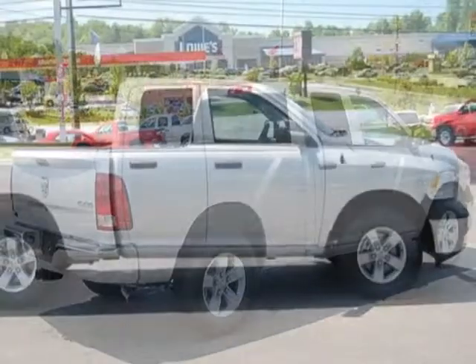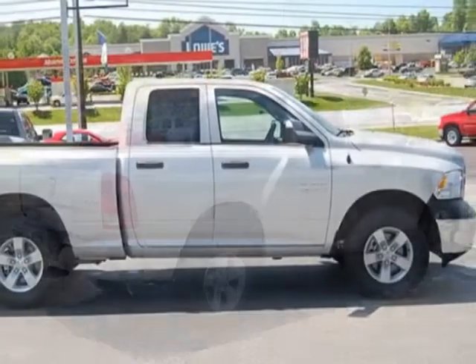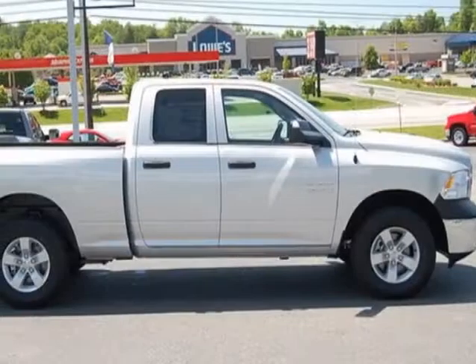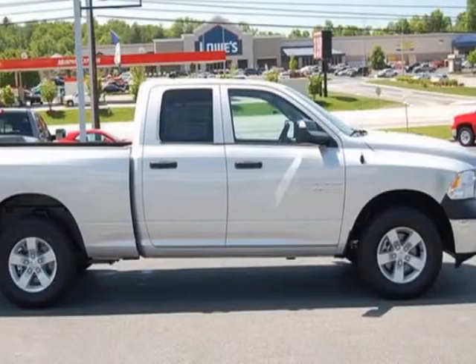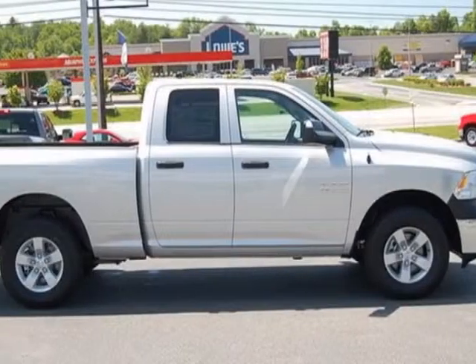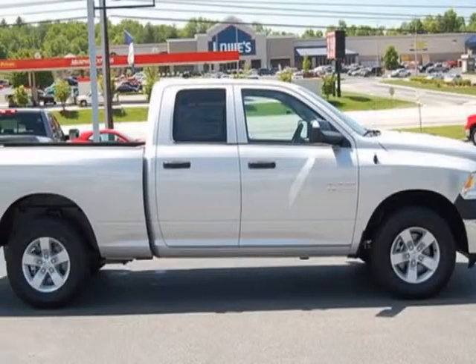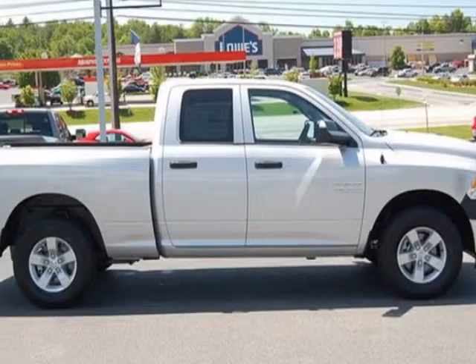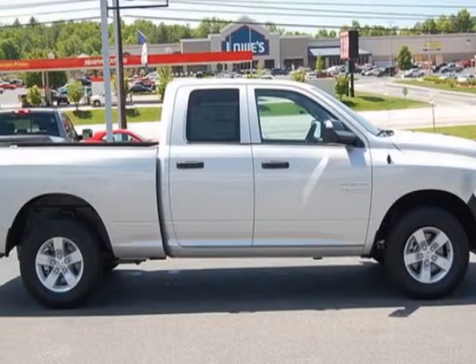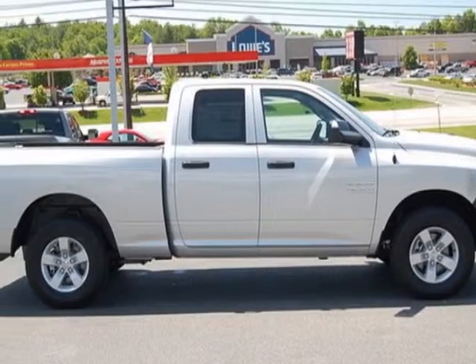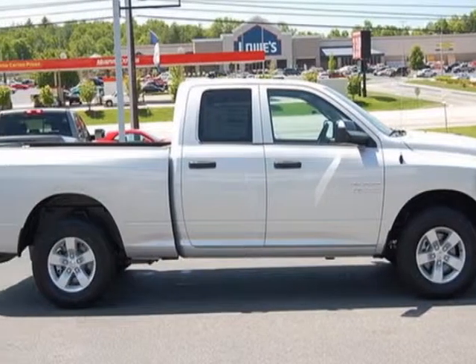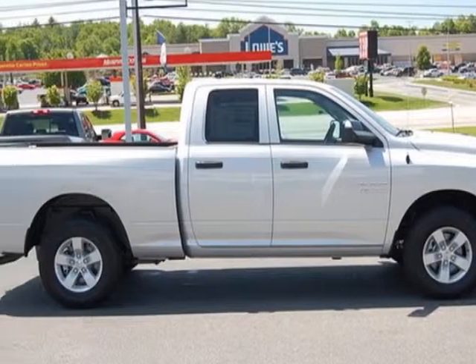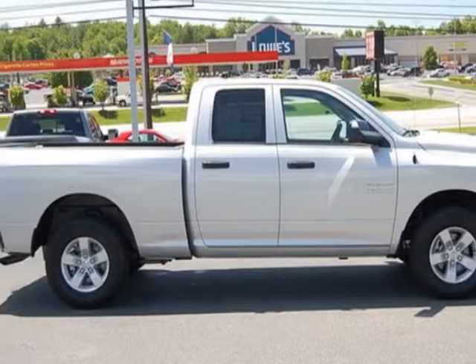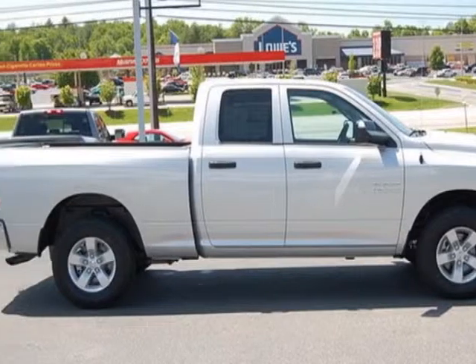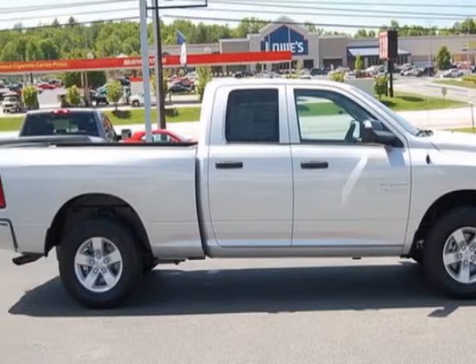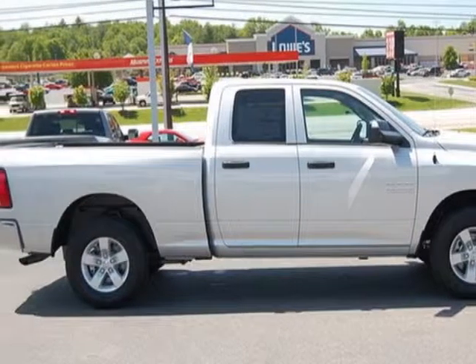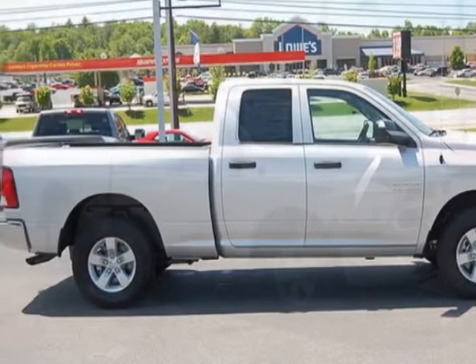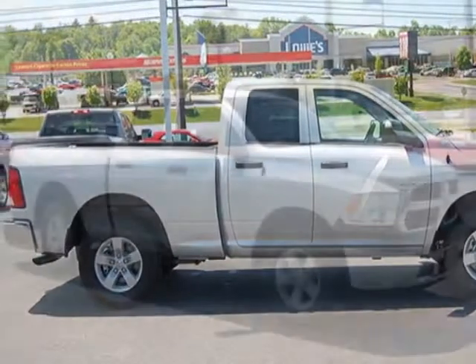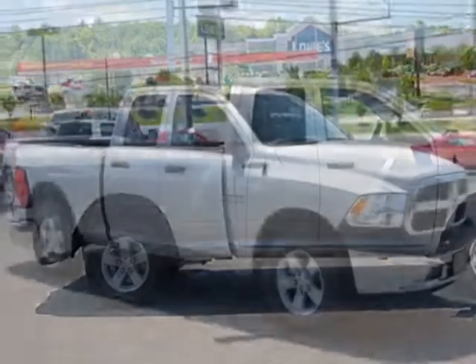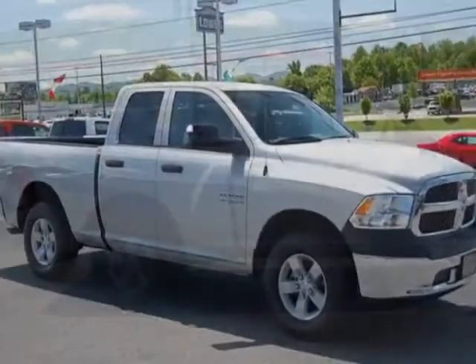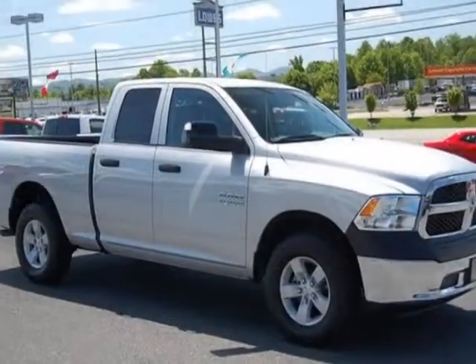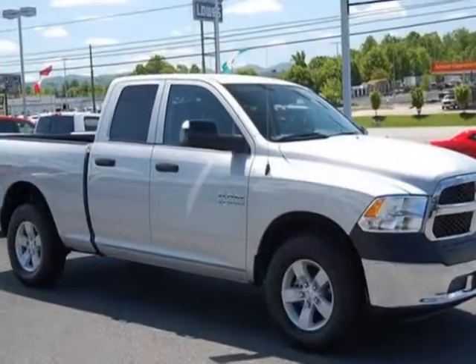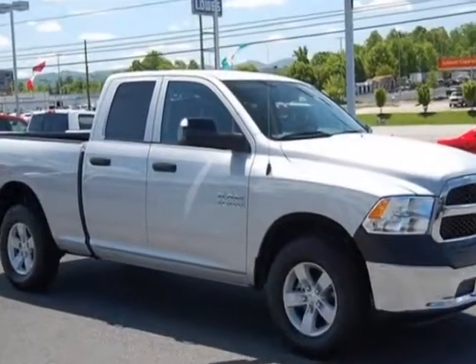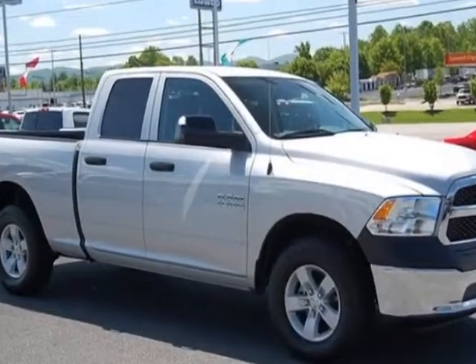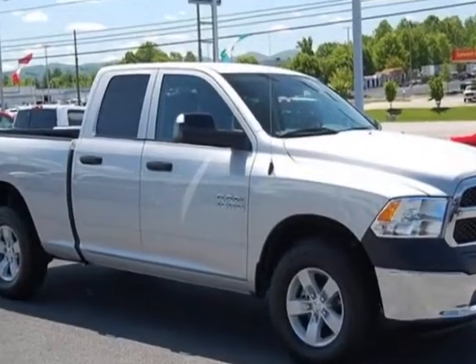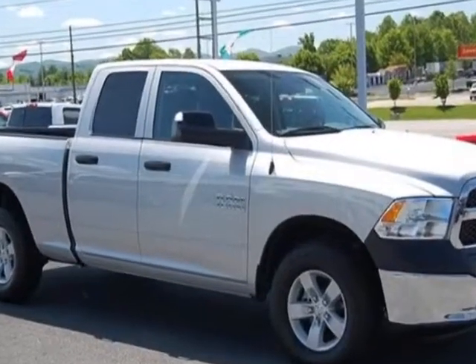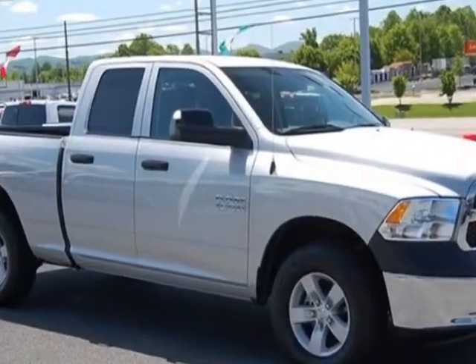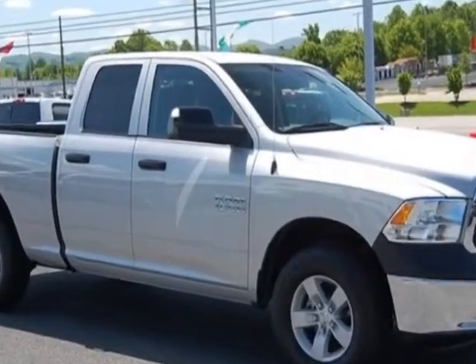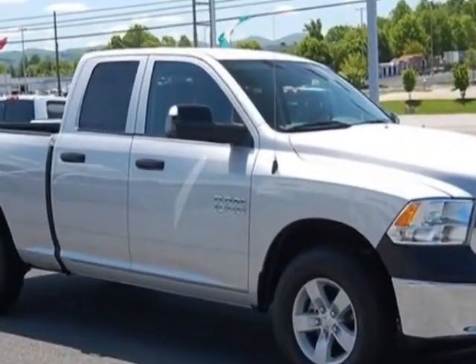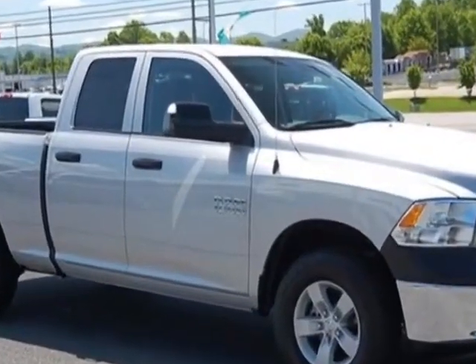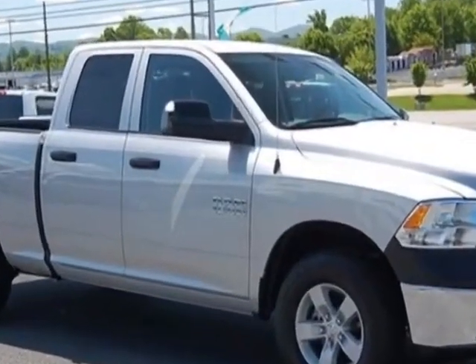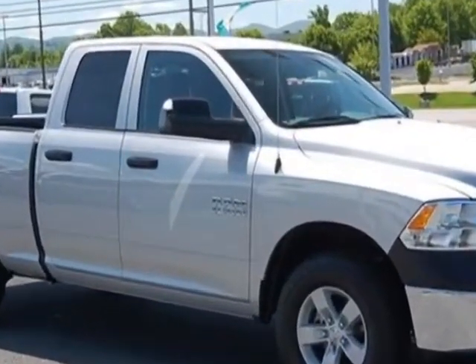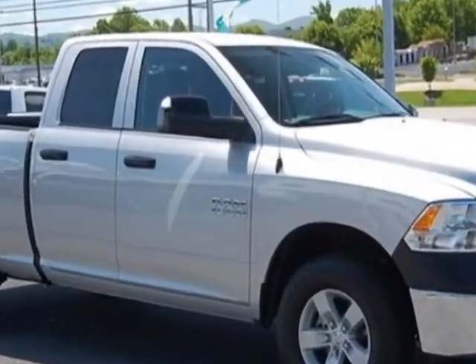Call 888-904-1295 or email our friendly sales staff today to schedule a test drive.